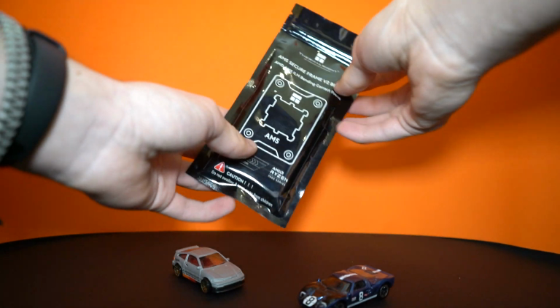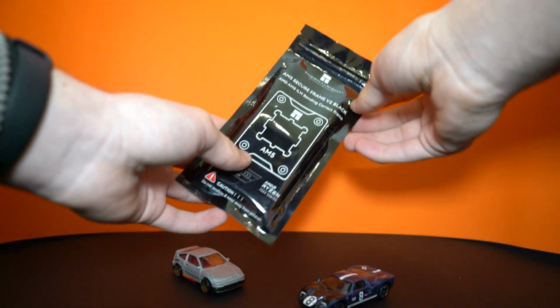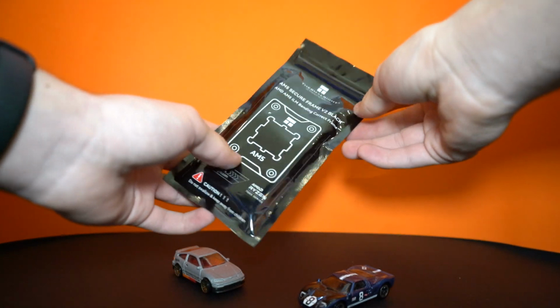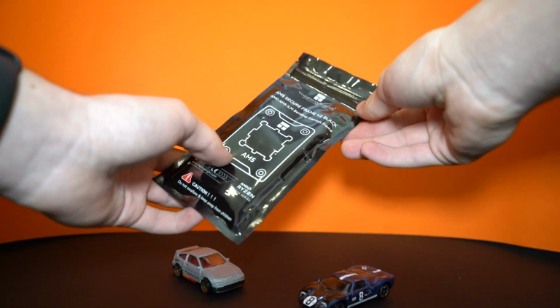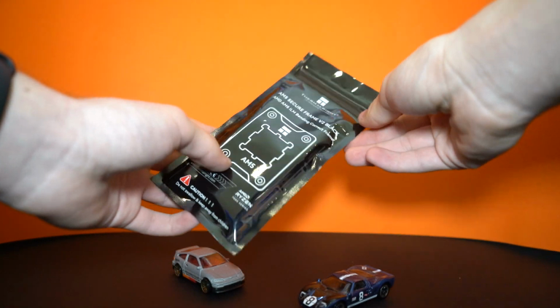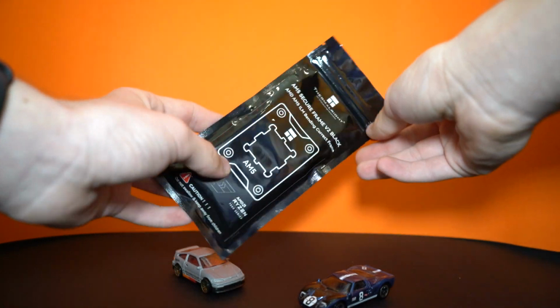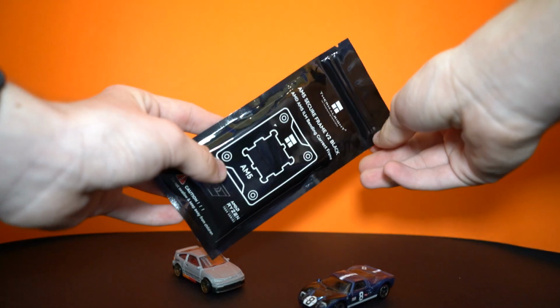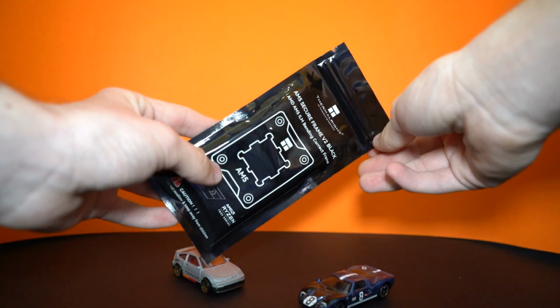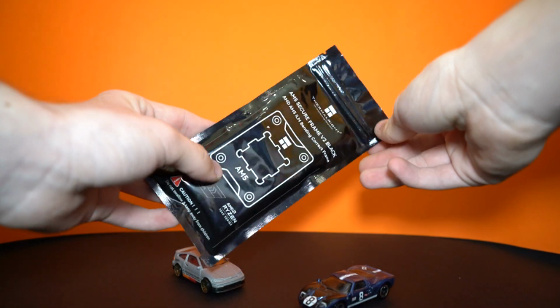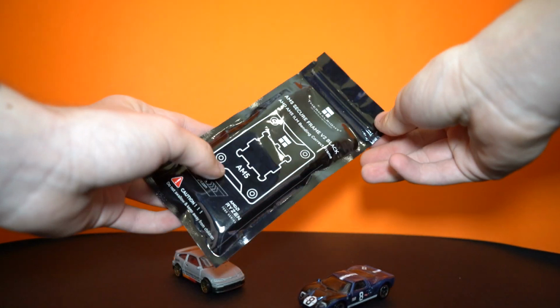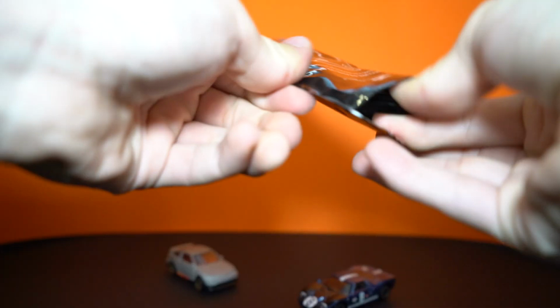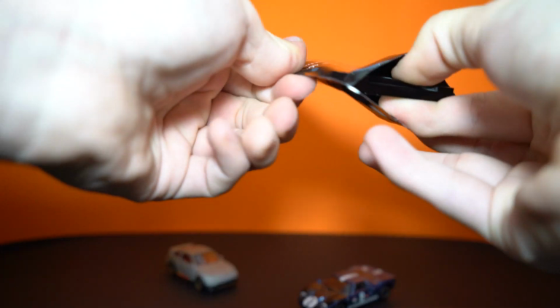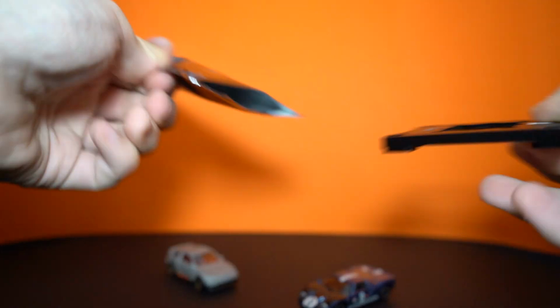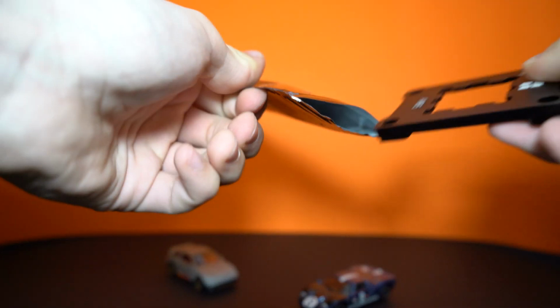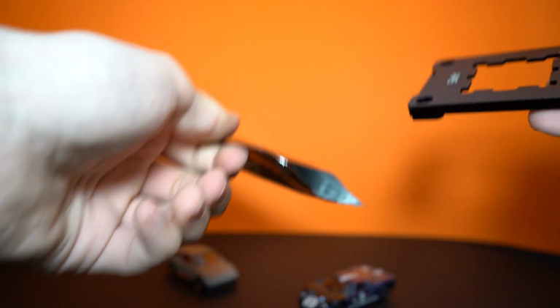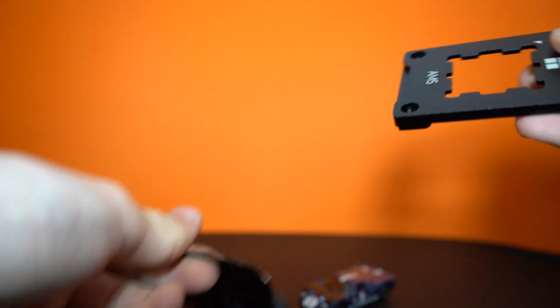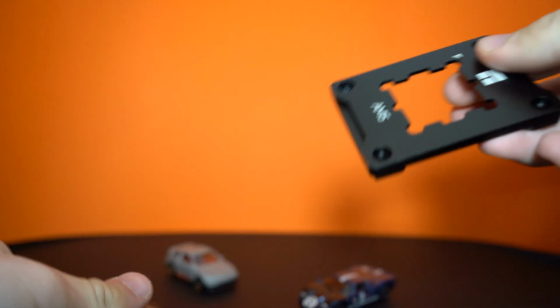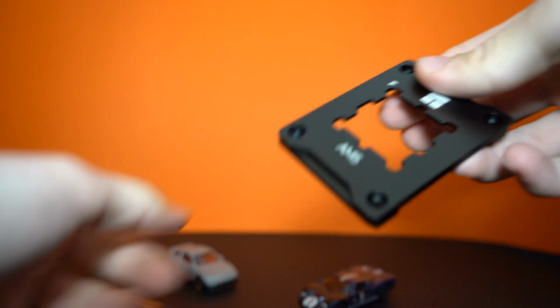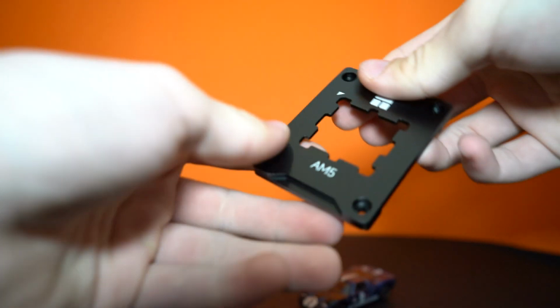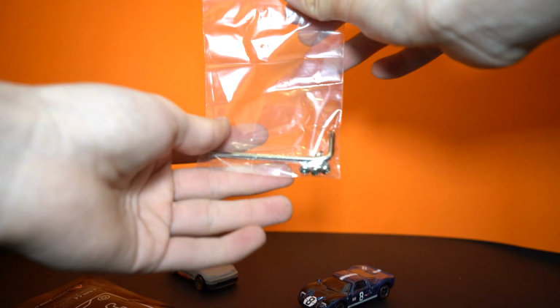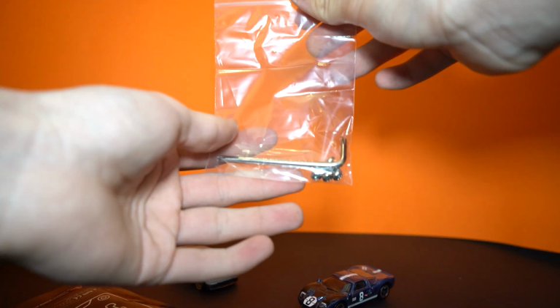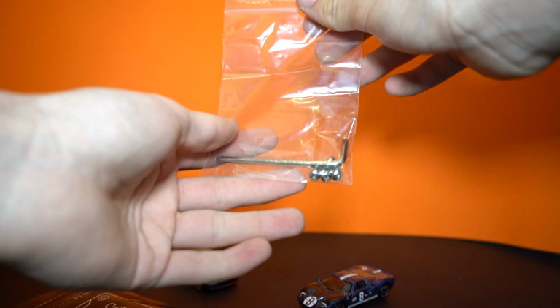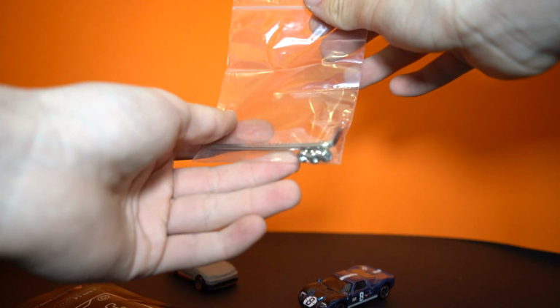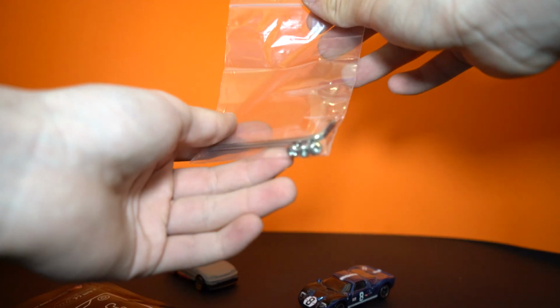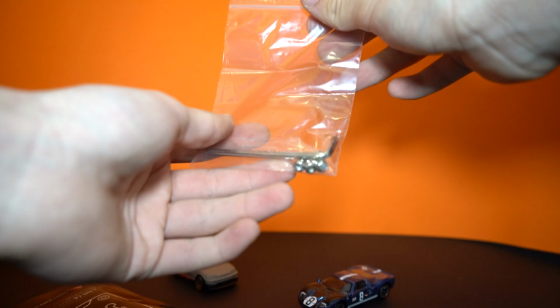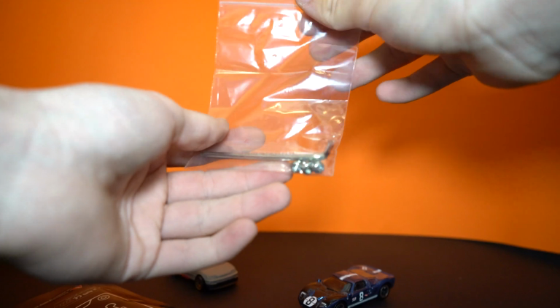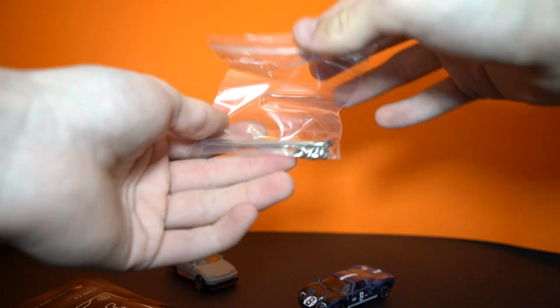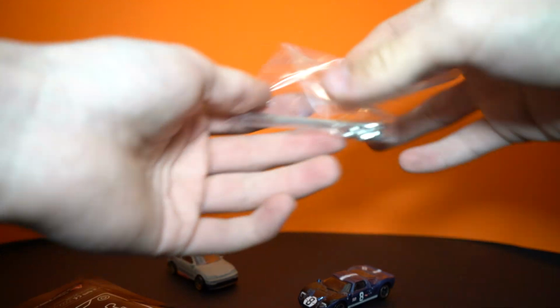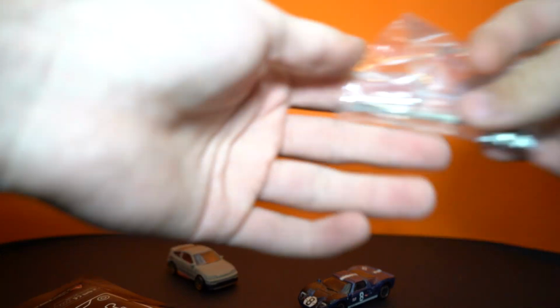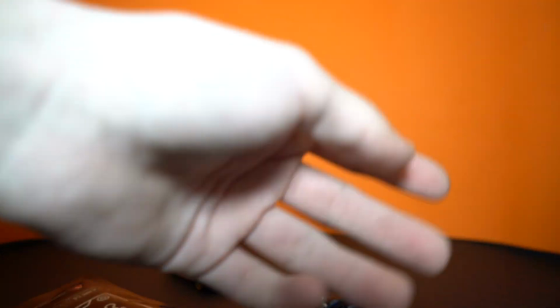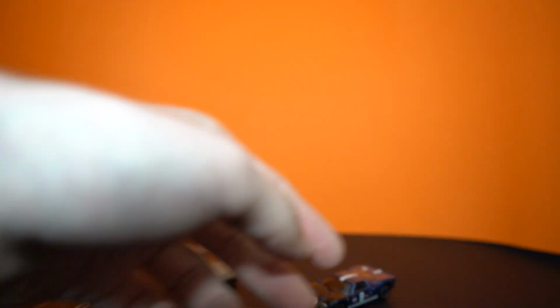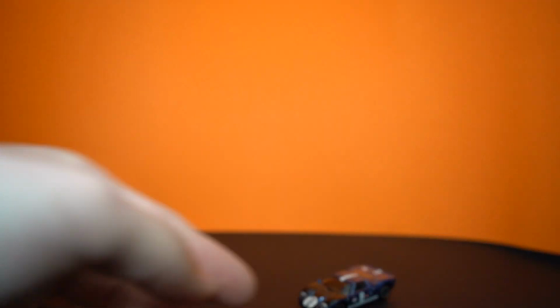Inside the package, you get the contact frame, four screws for mounting, and a screw bit.